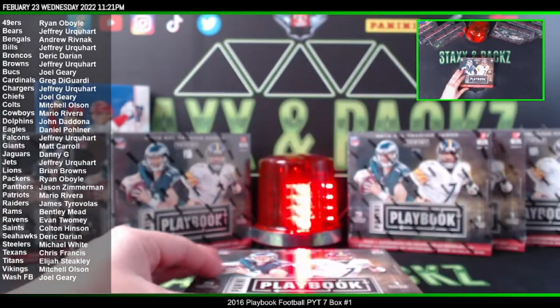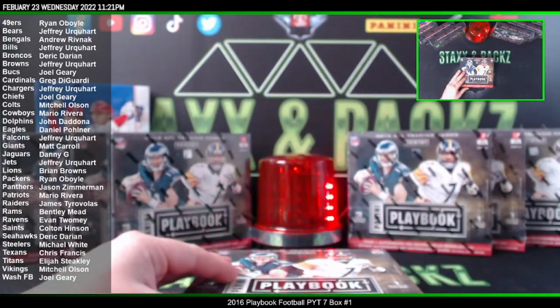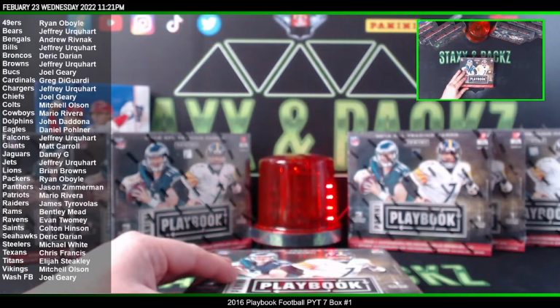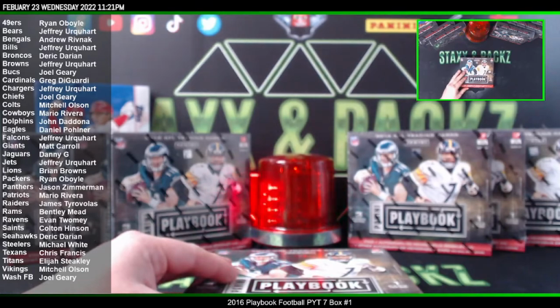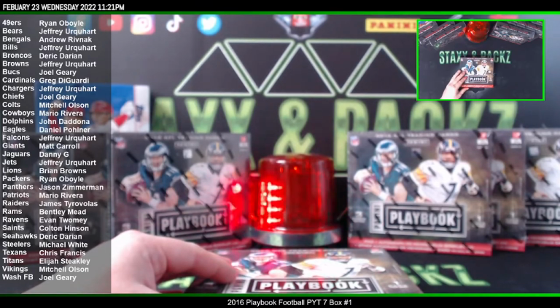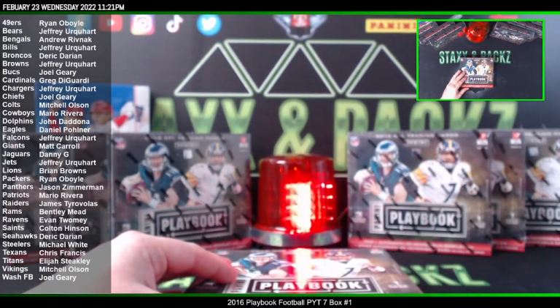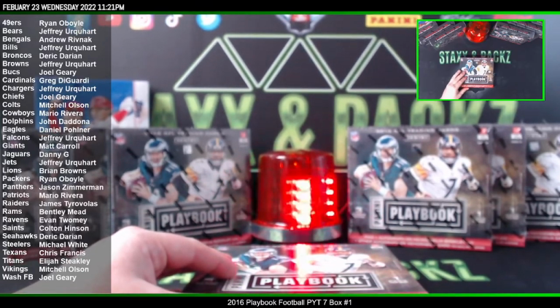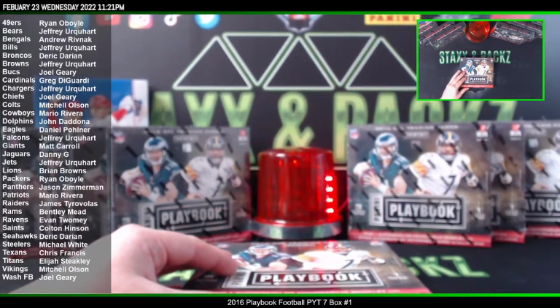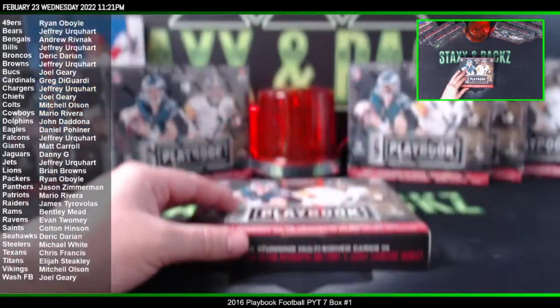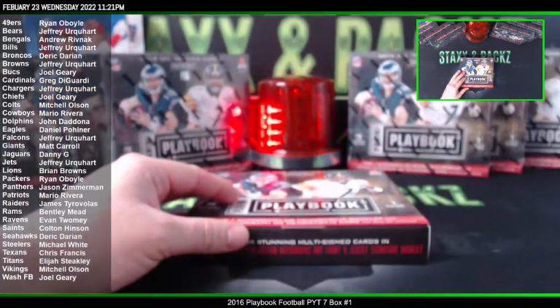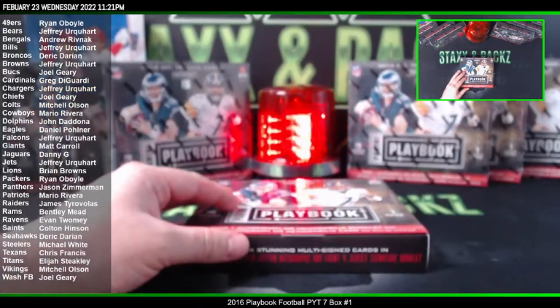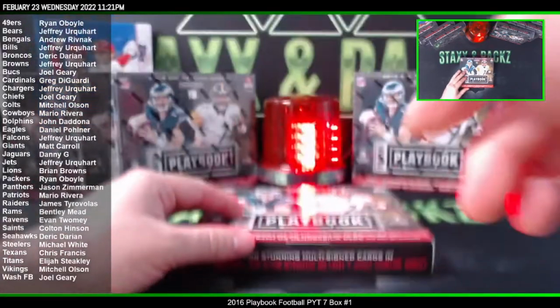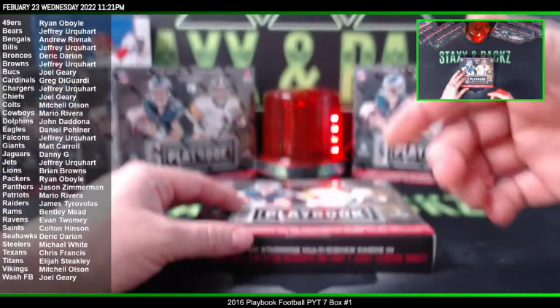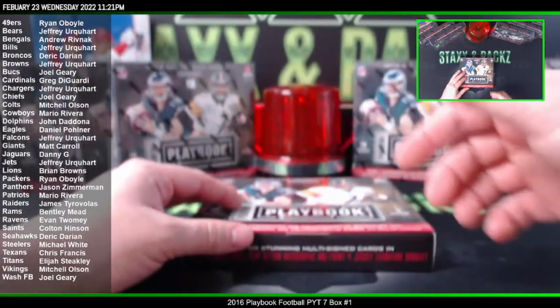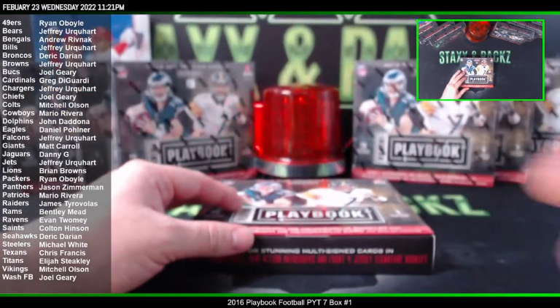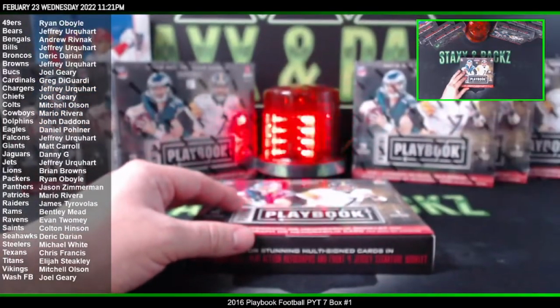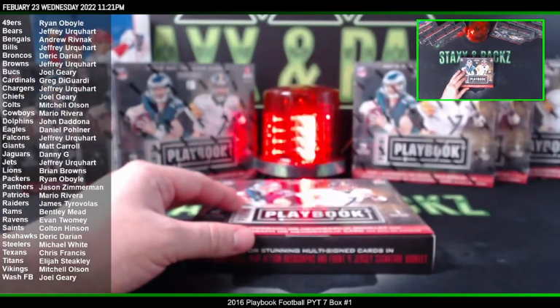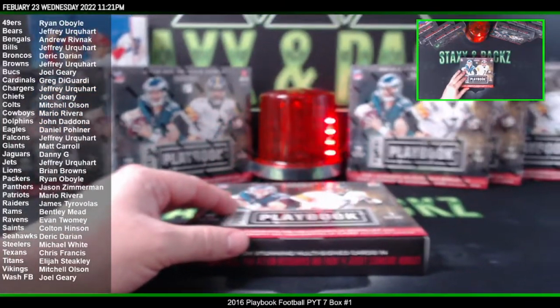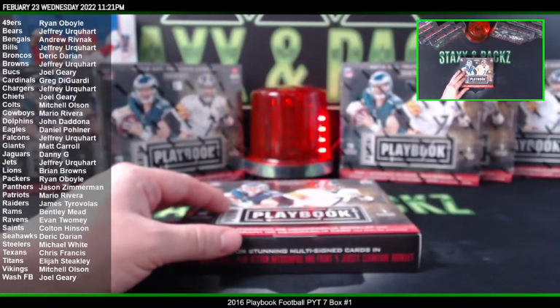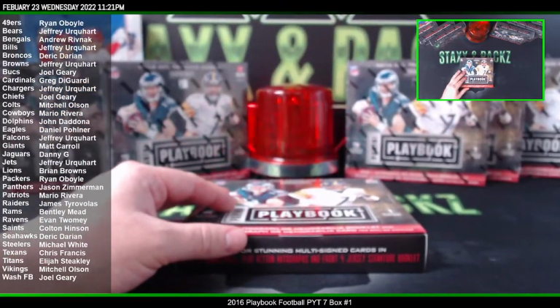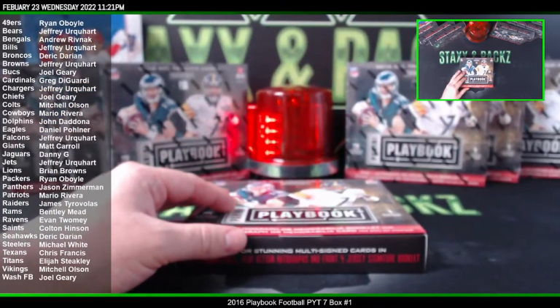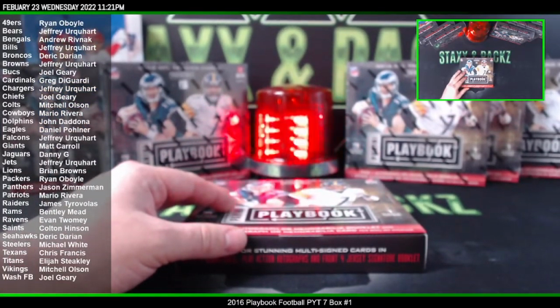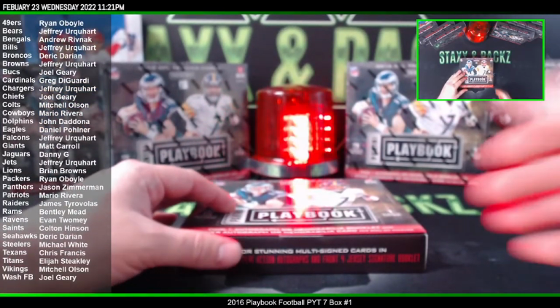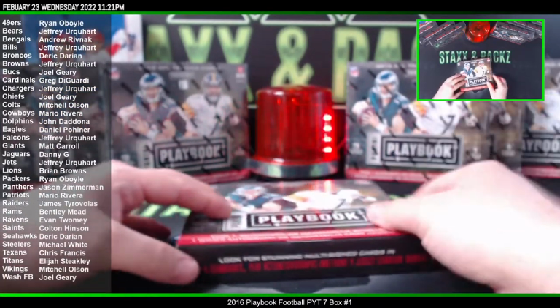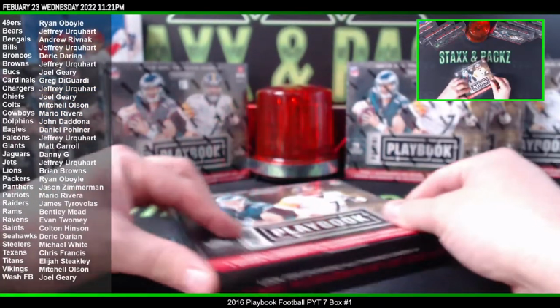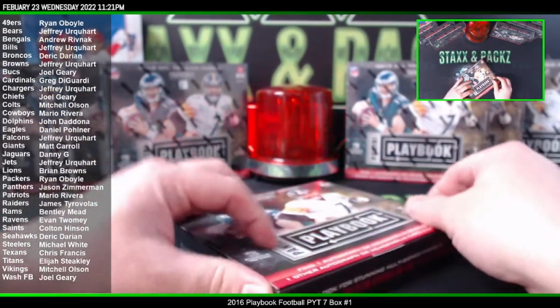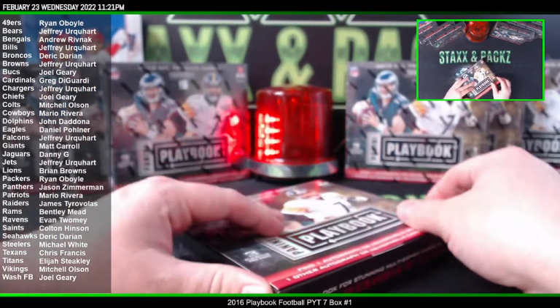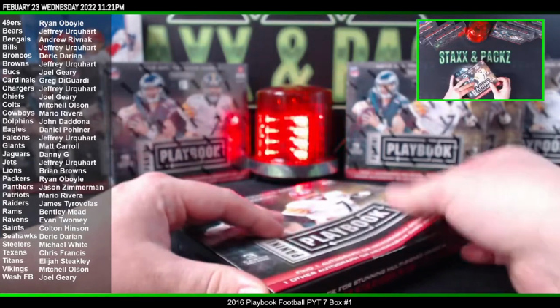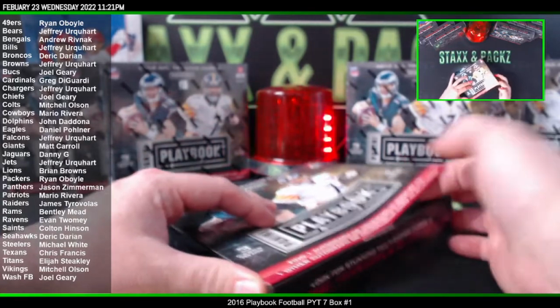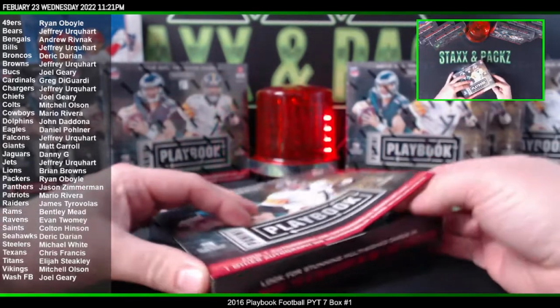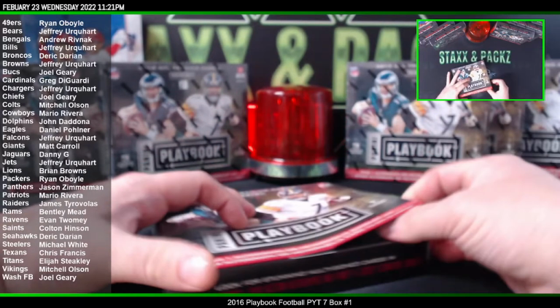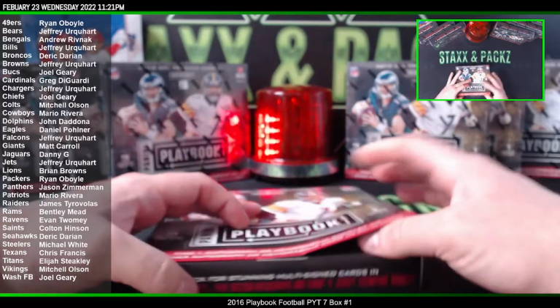Playbook is coming out in a few weeks for 2022 — it's supposed to come out in March, I believe.